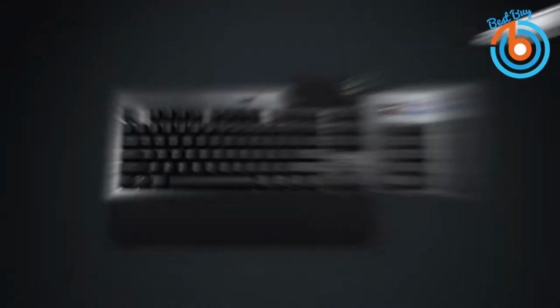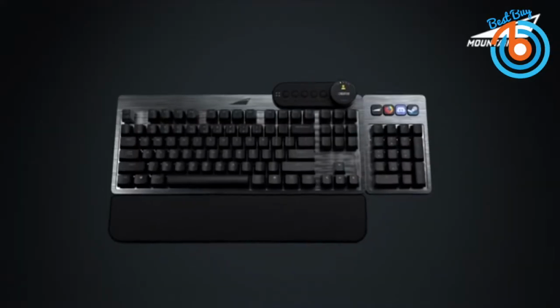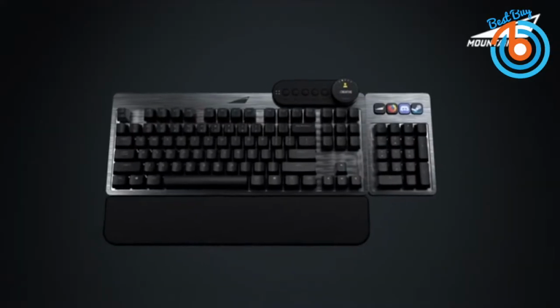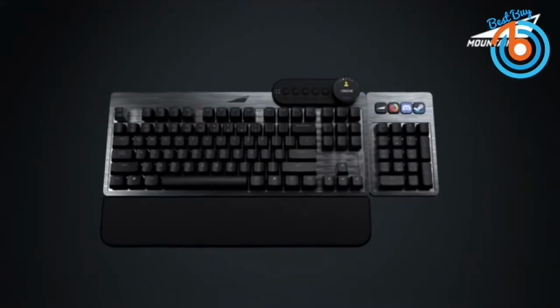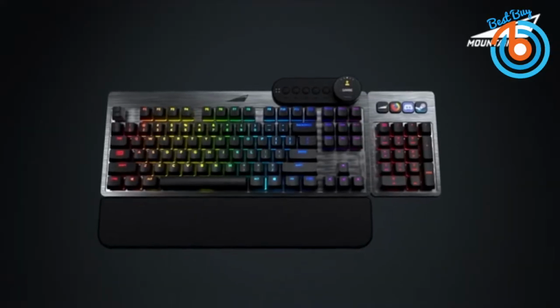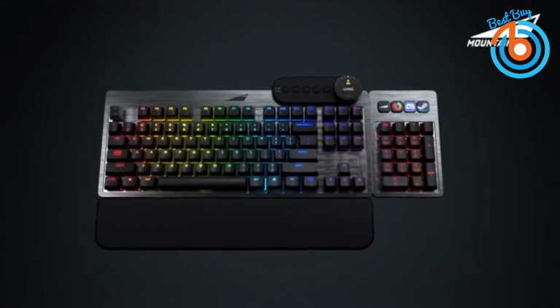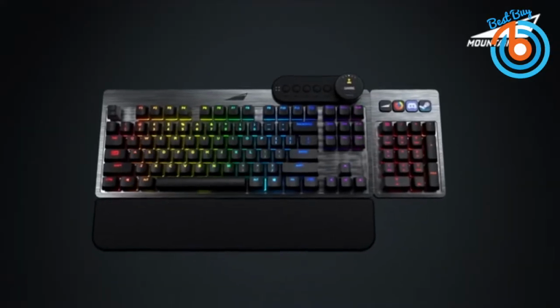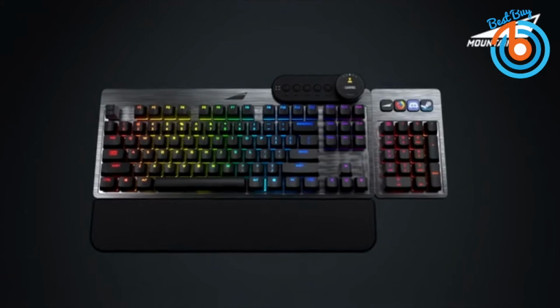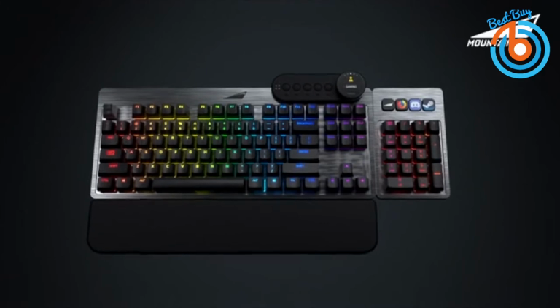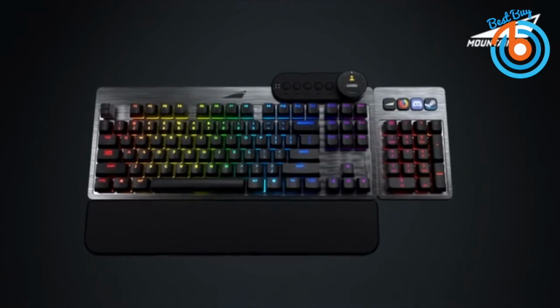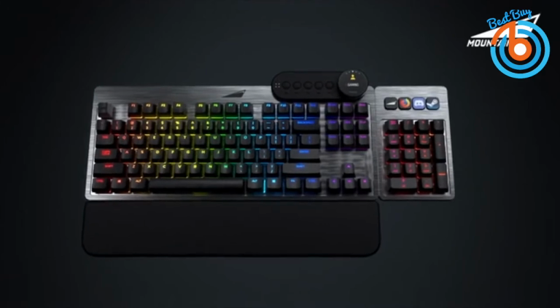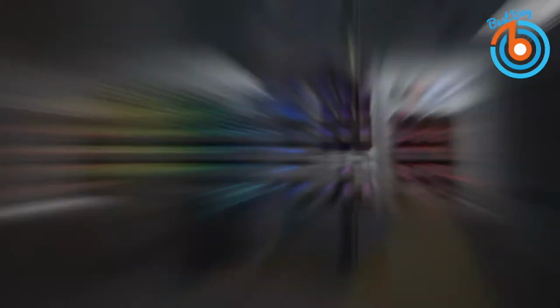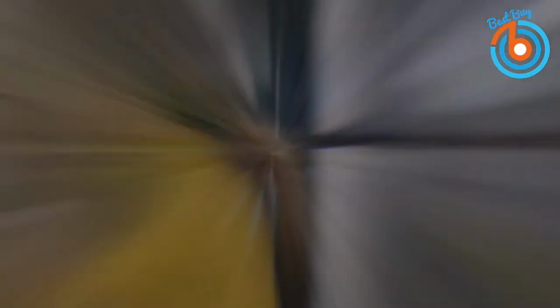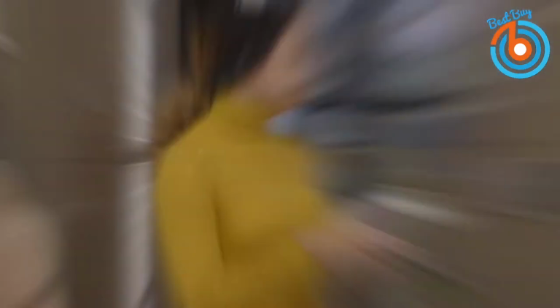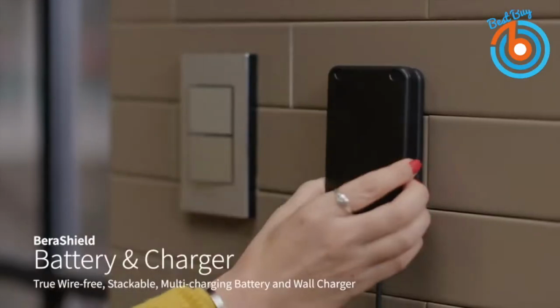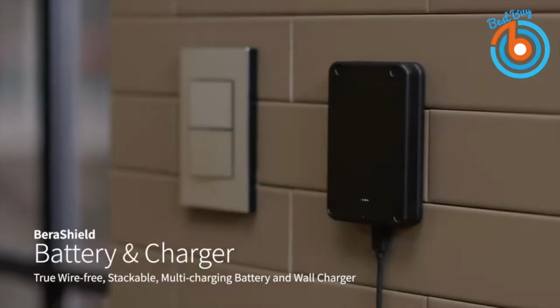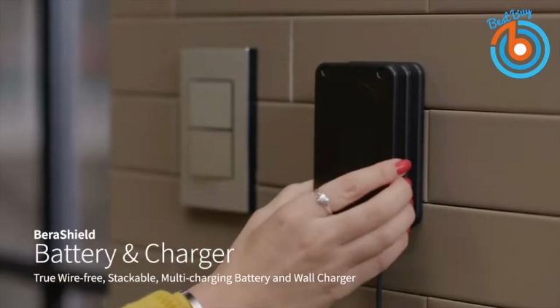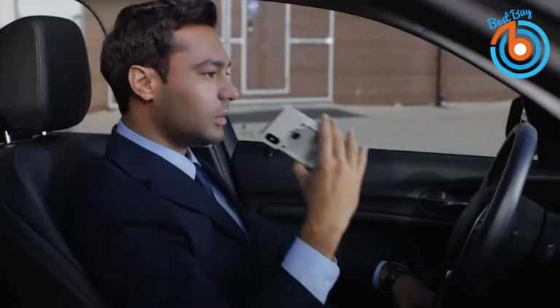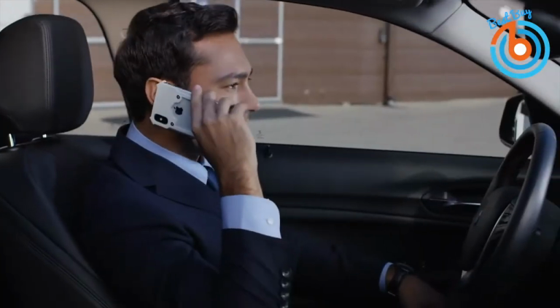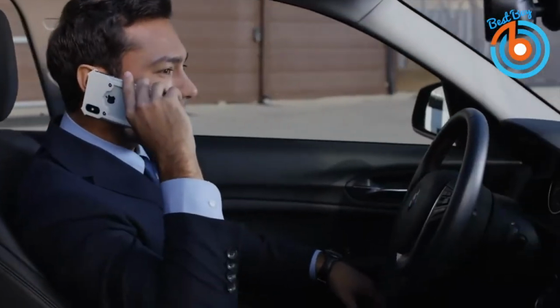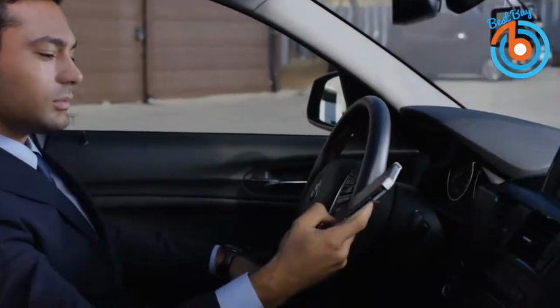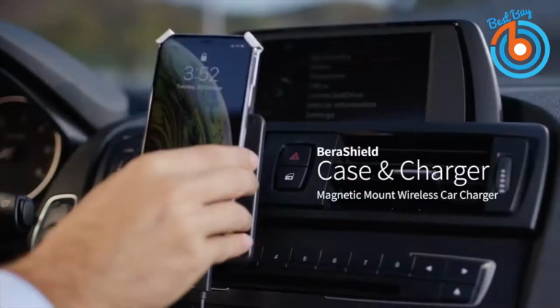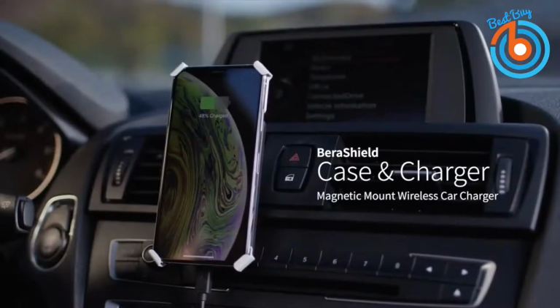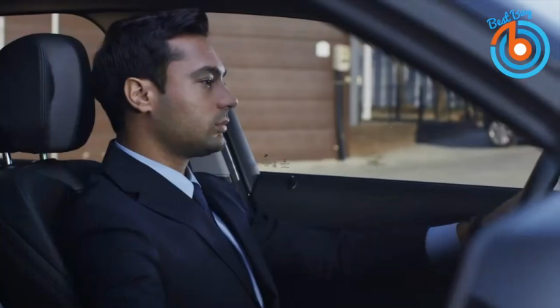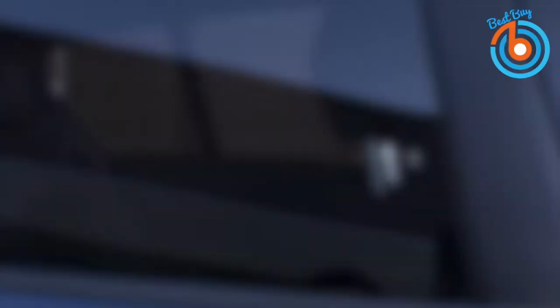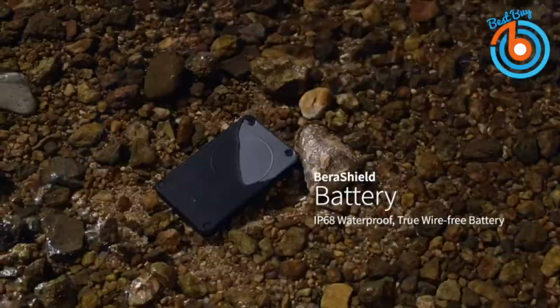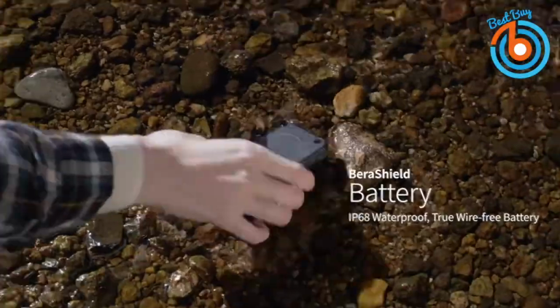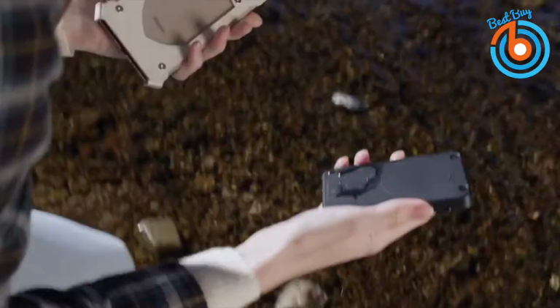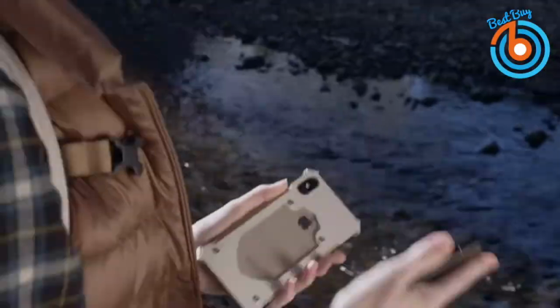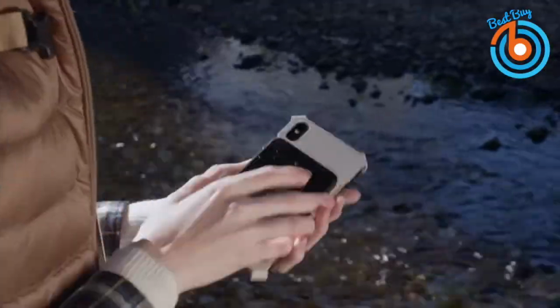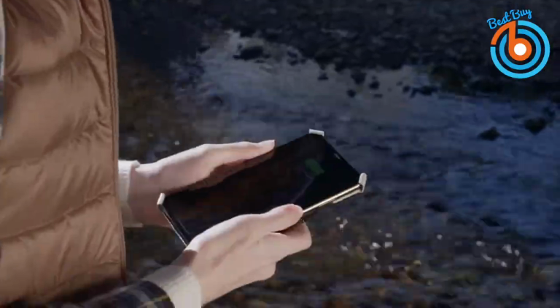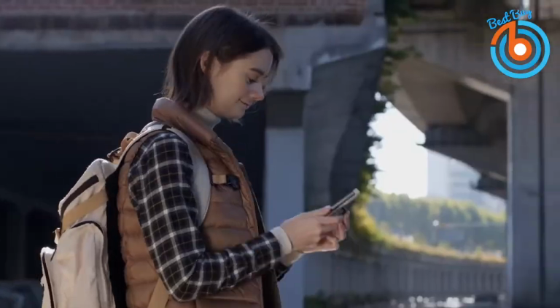Hi guys! In this video you will see six must-have useful gadgets for gaming, to be safe, or to be more productive. Let's get started.